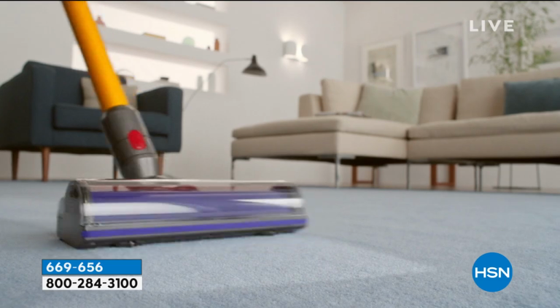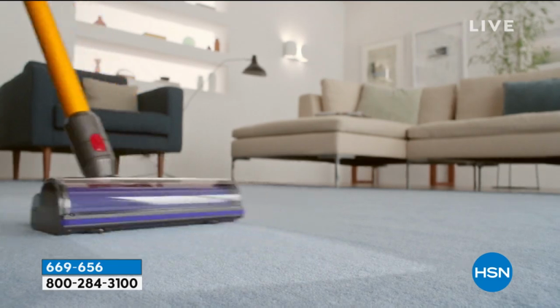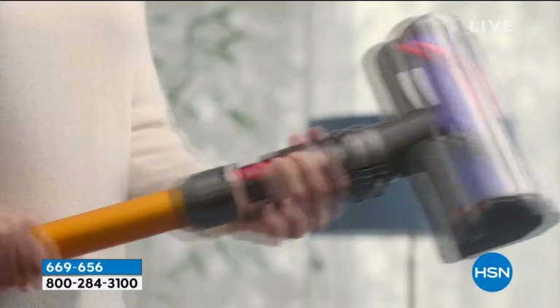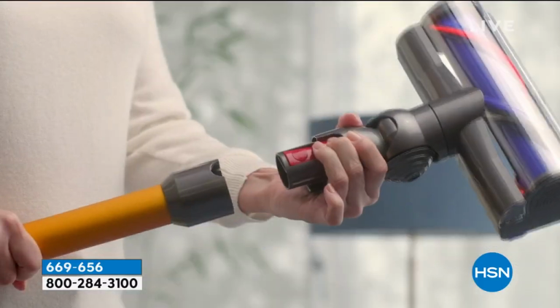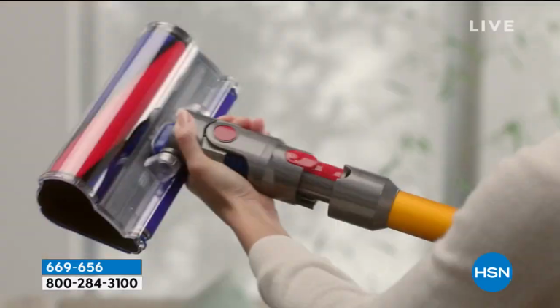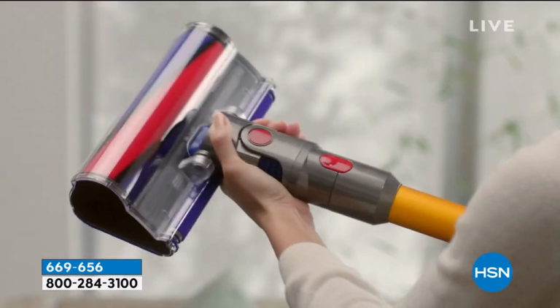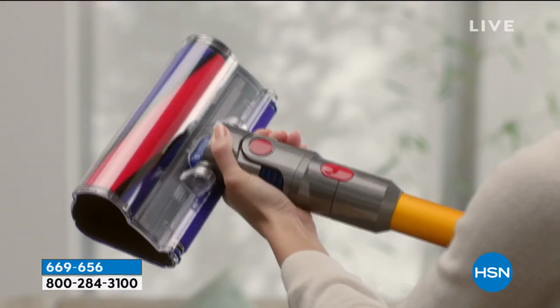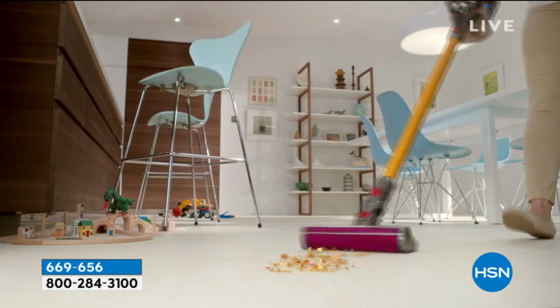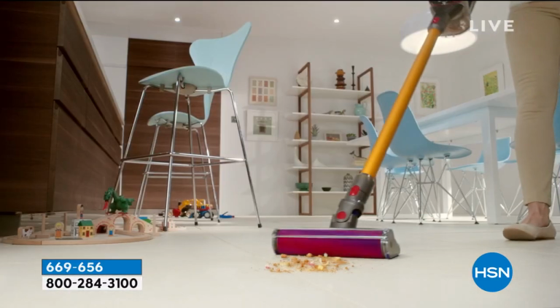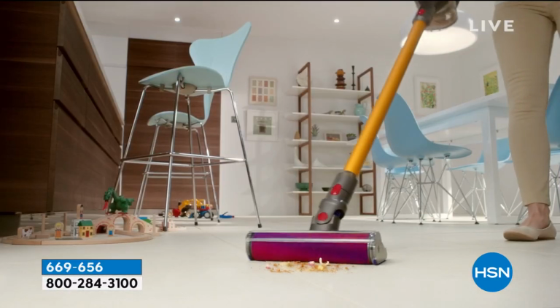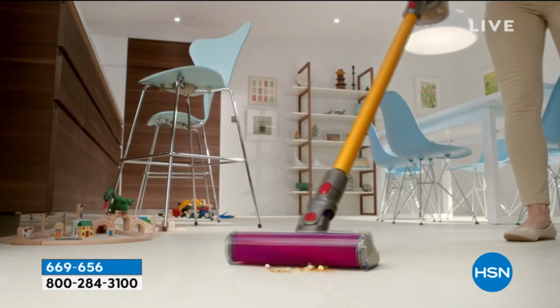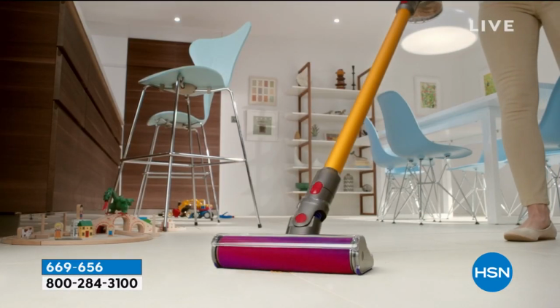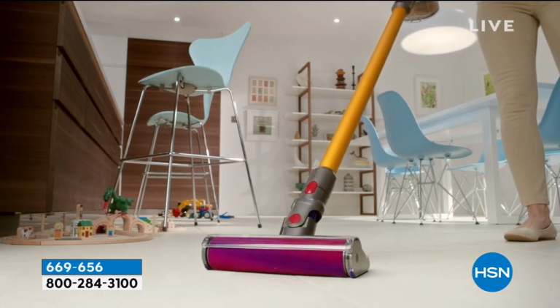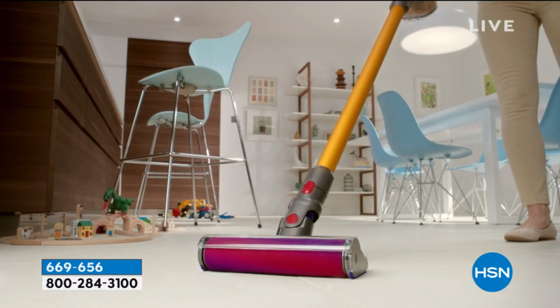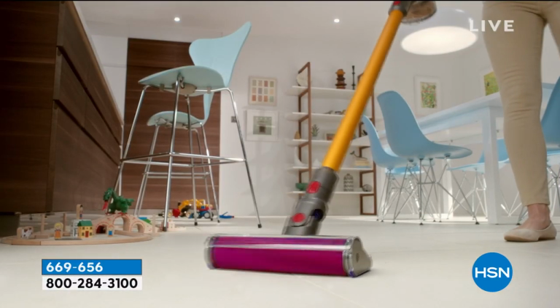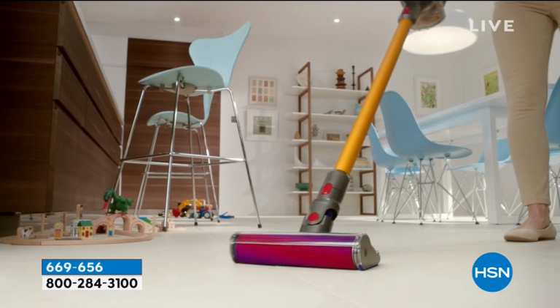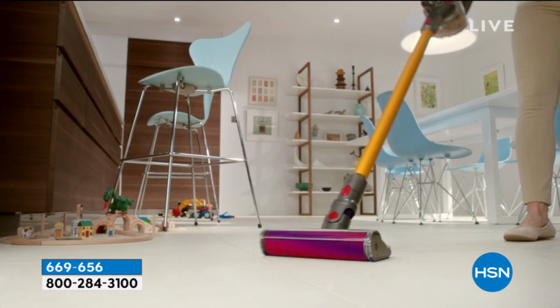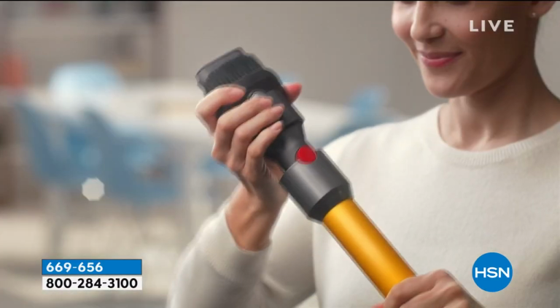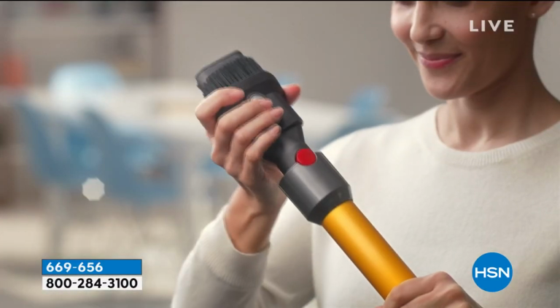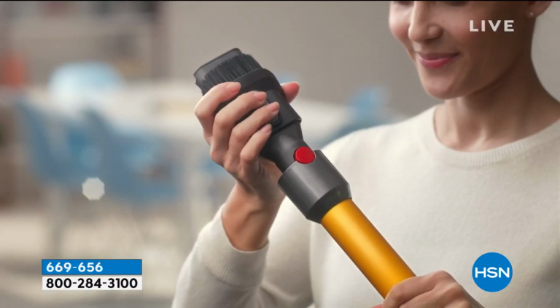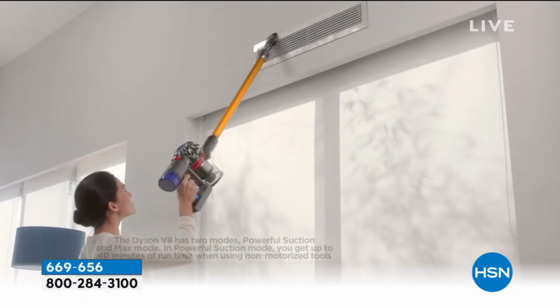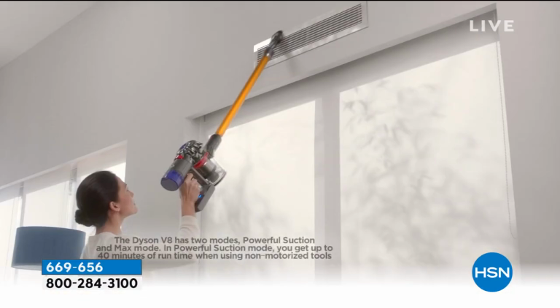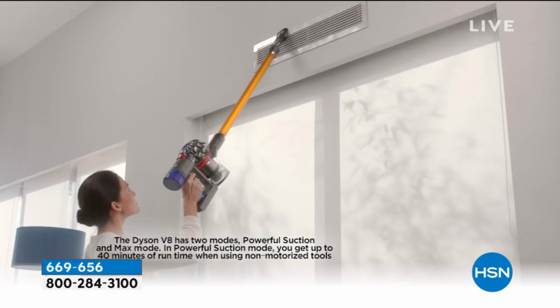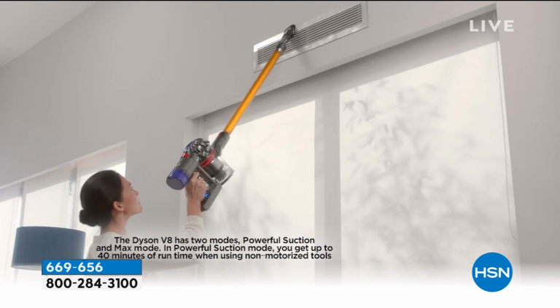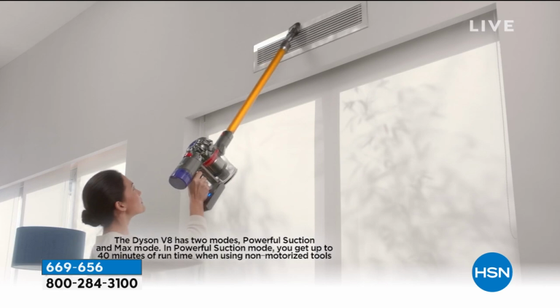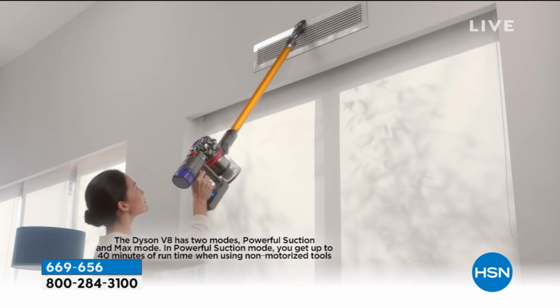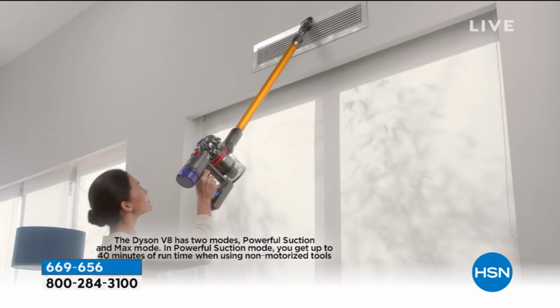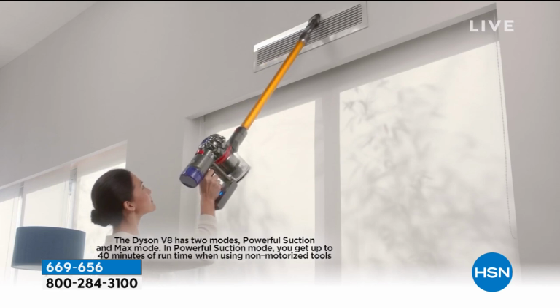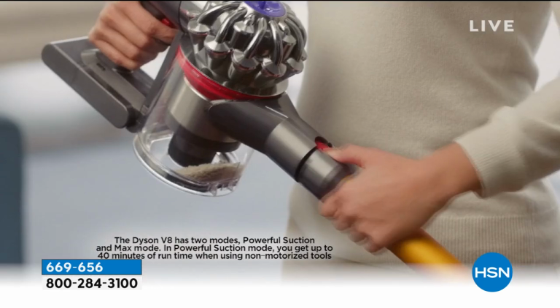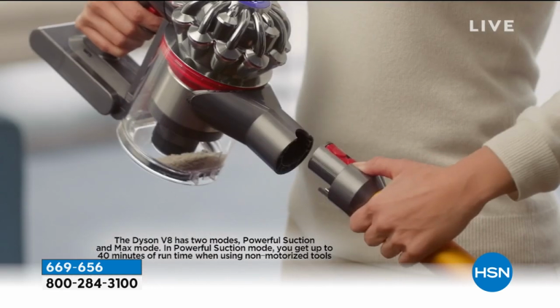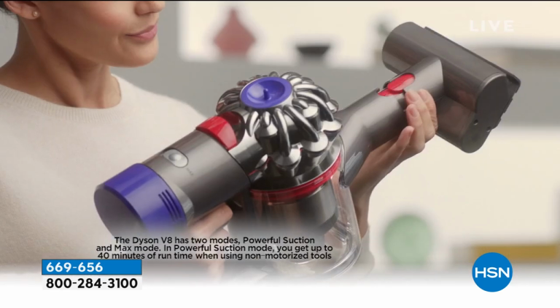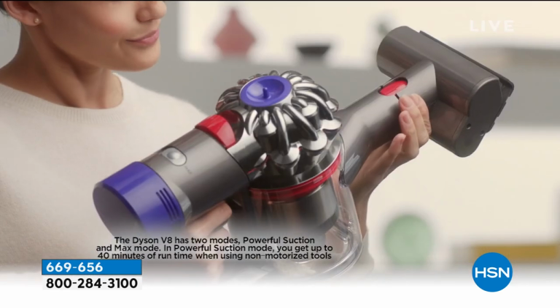This is saved for the hour. It is a huge customer pick. It is the animal, the V8.